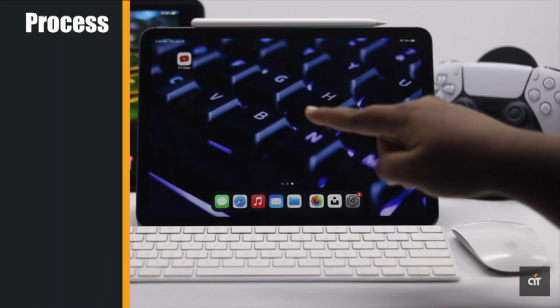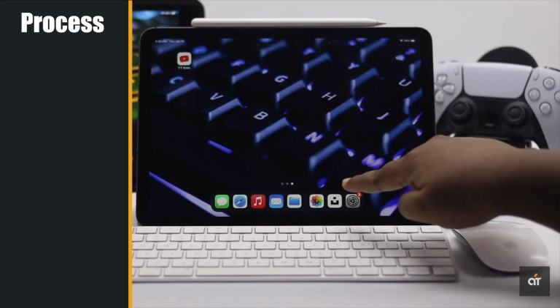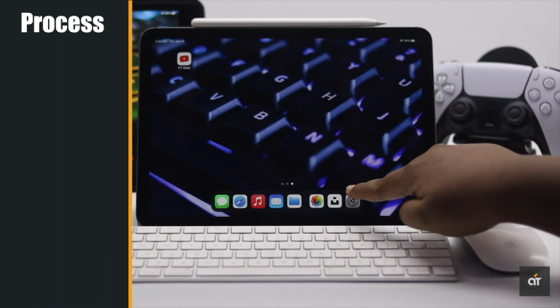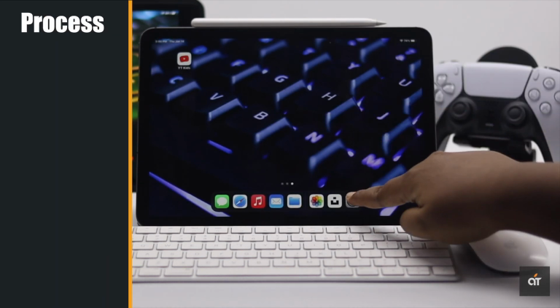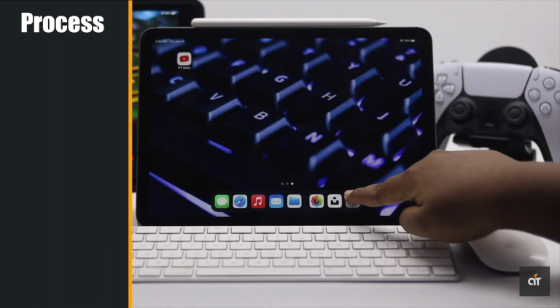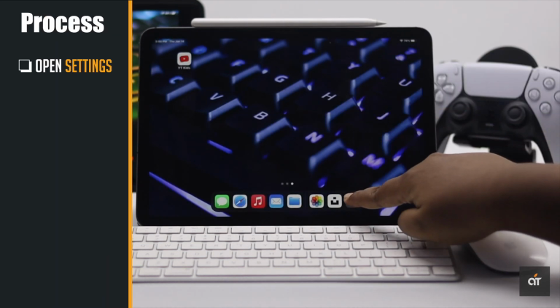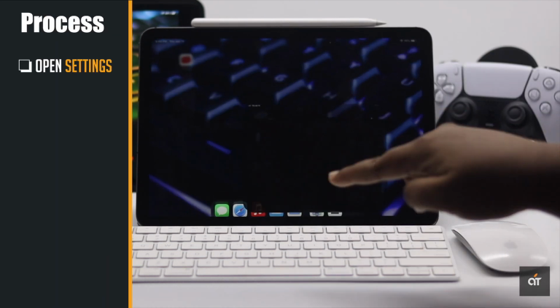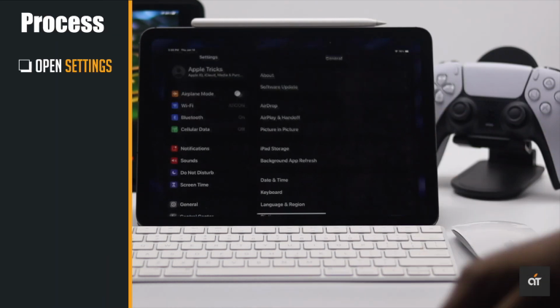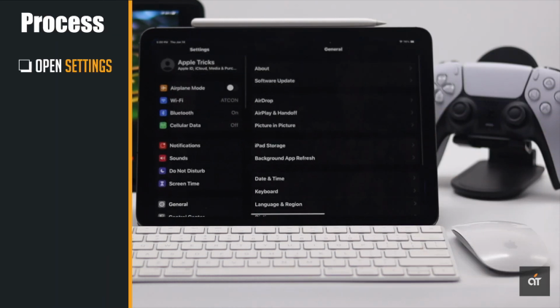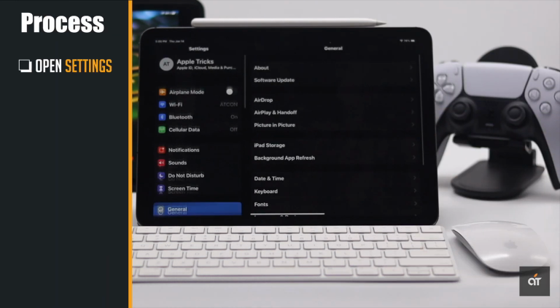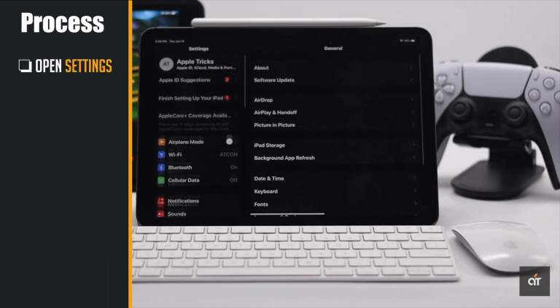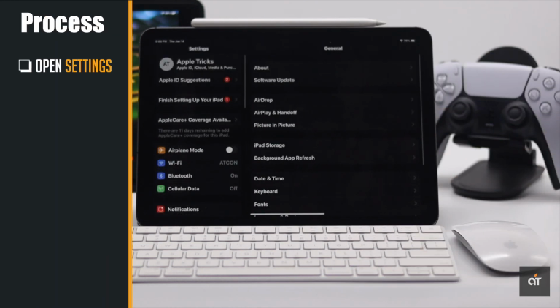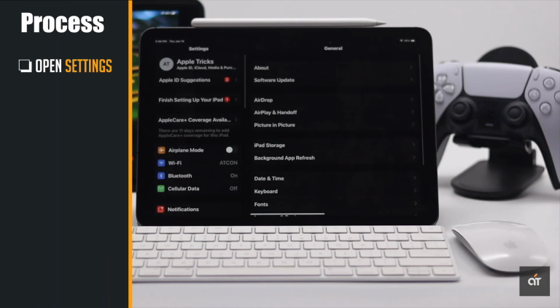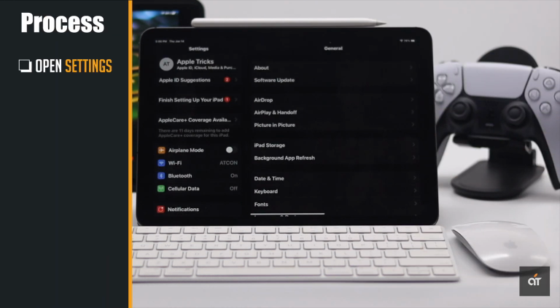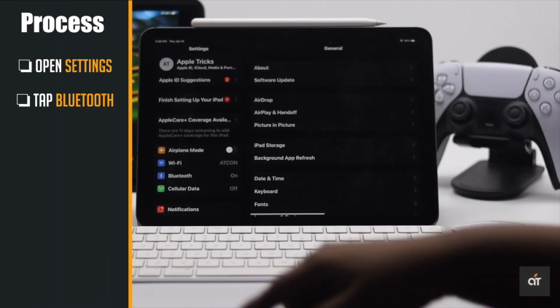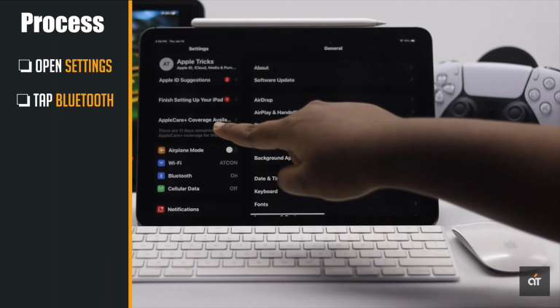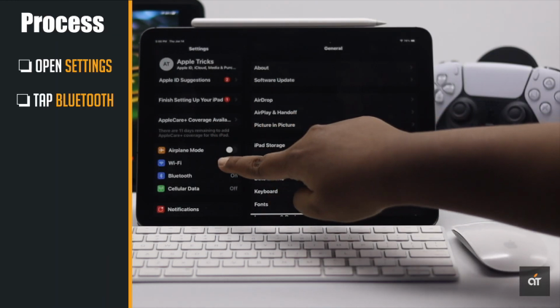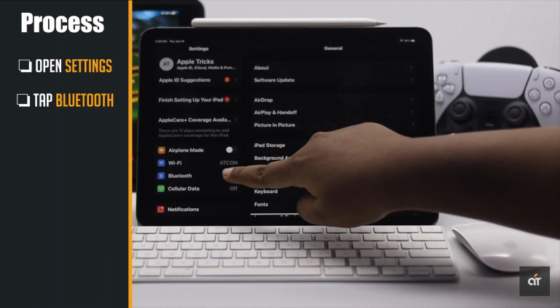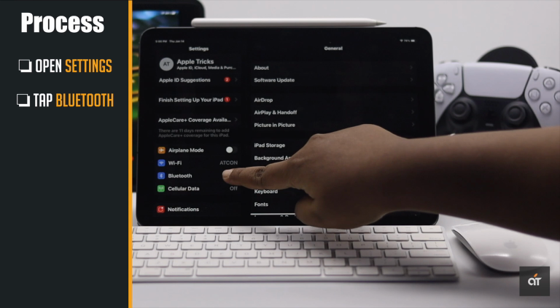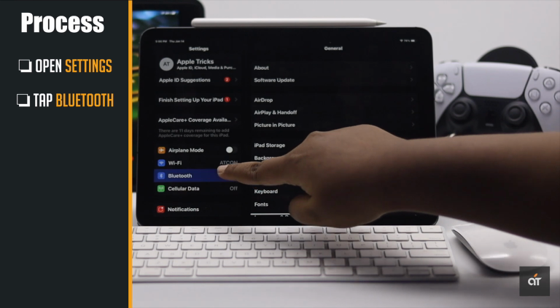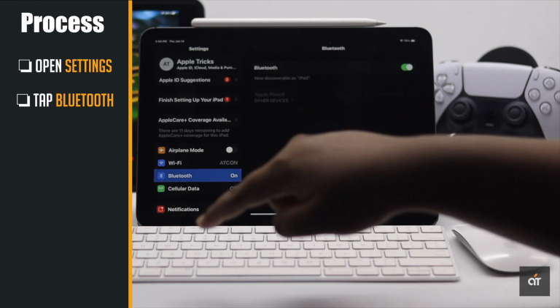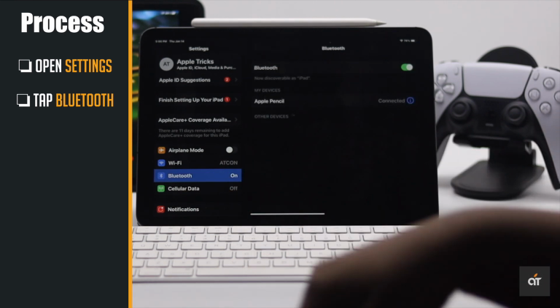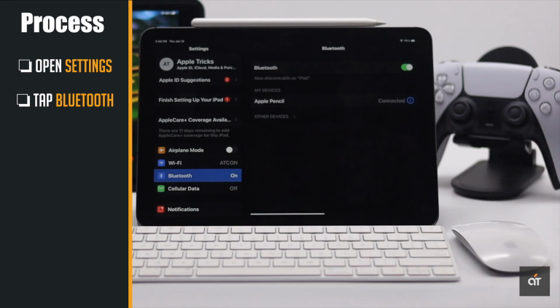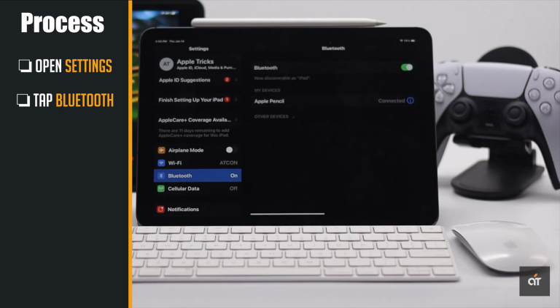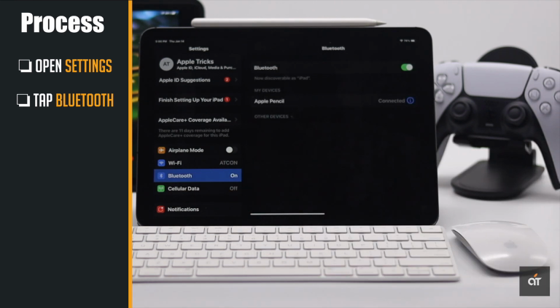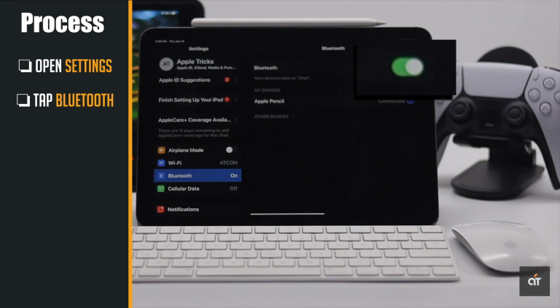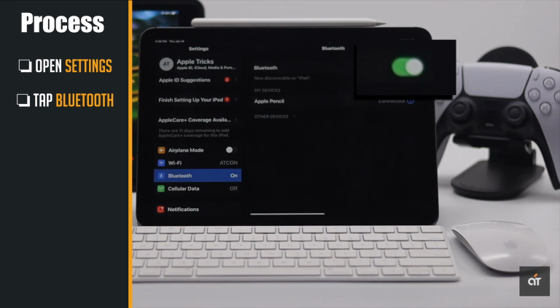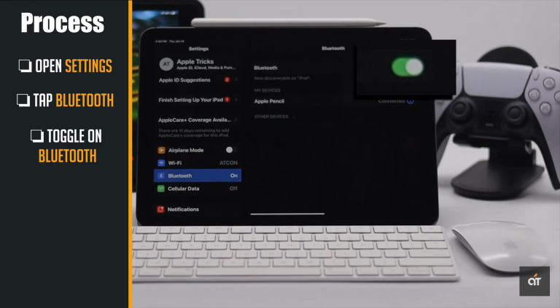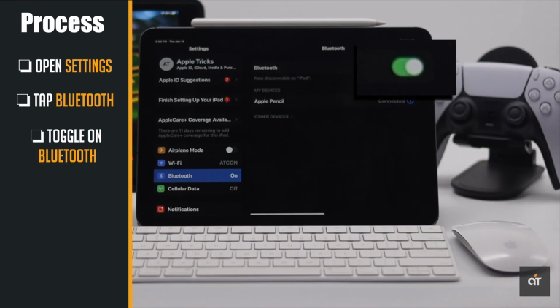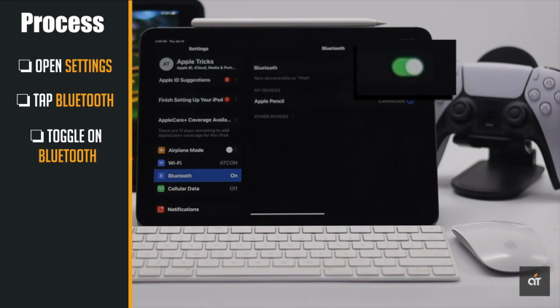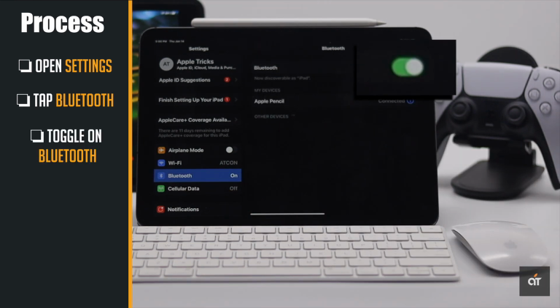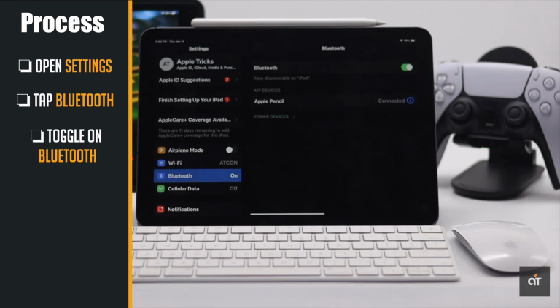Open Settings. Tap Bluetooth. Make sure your Bluetooth is on.